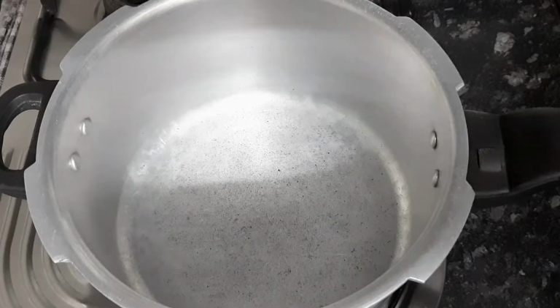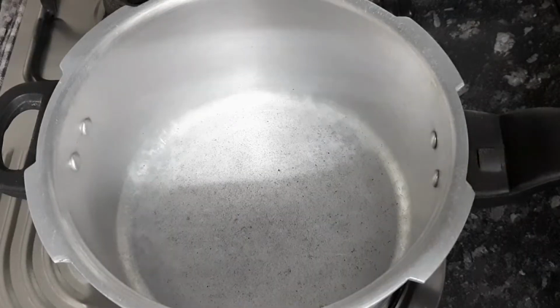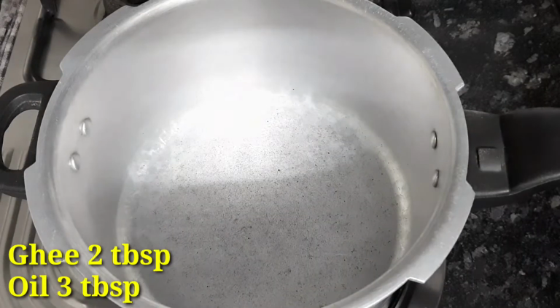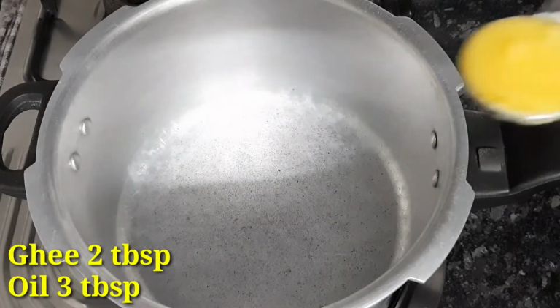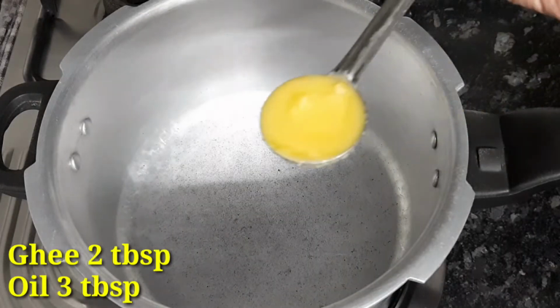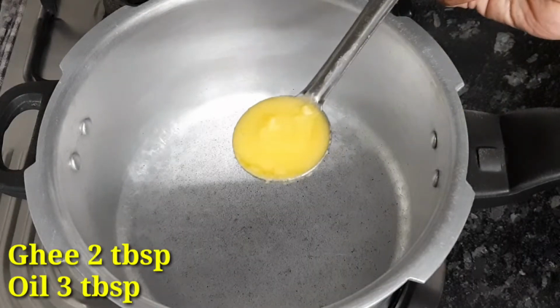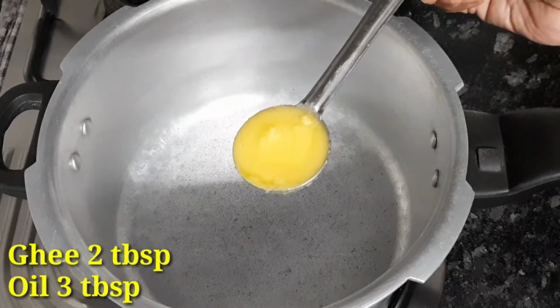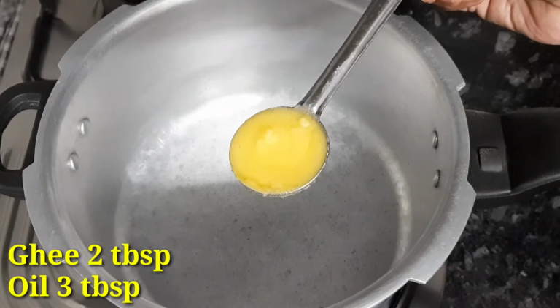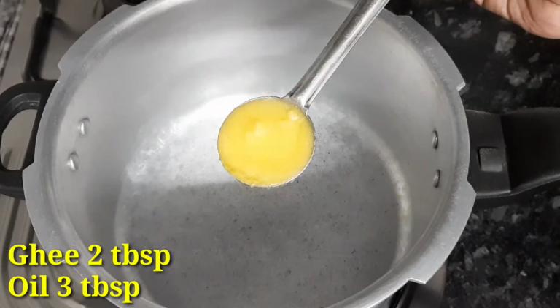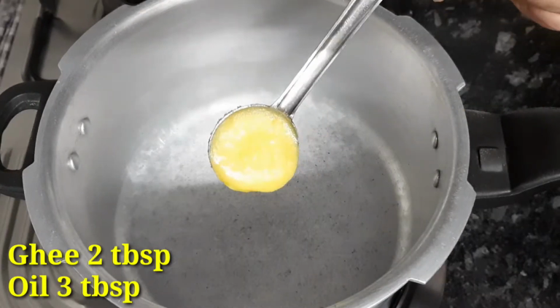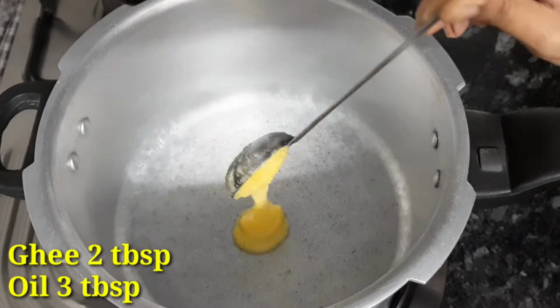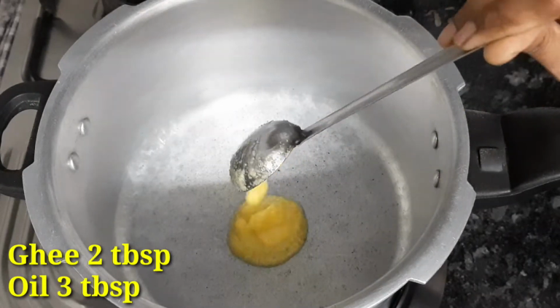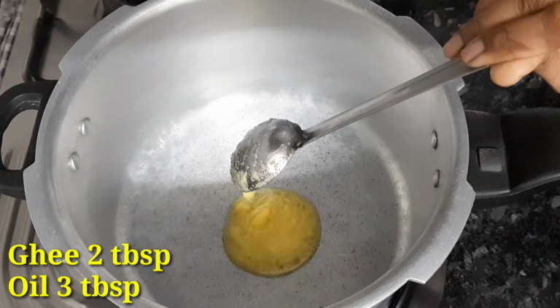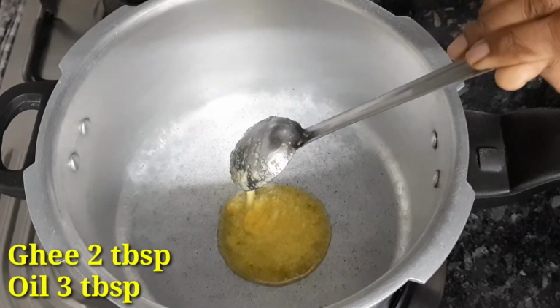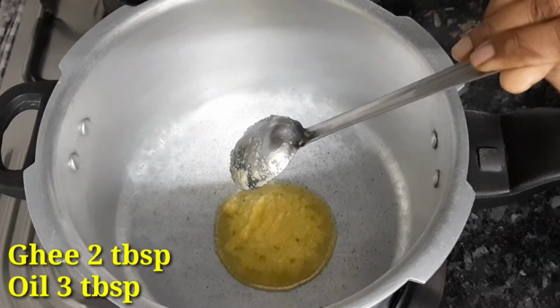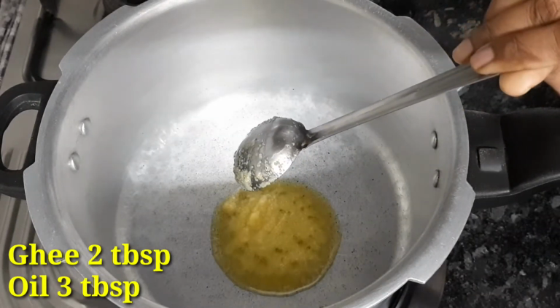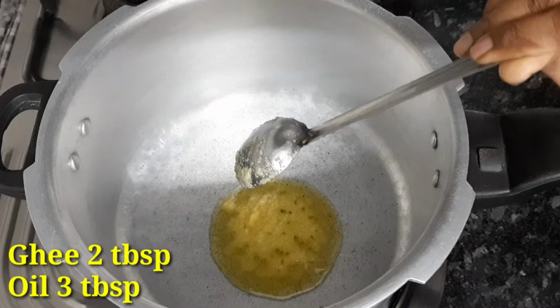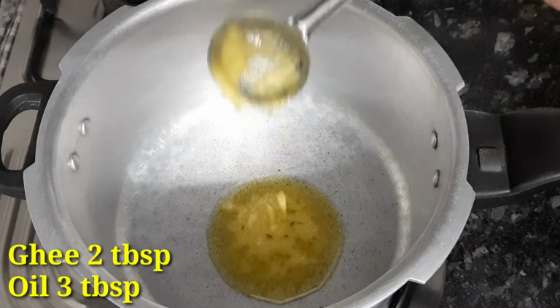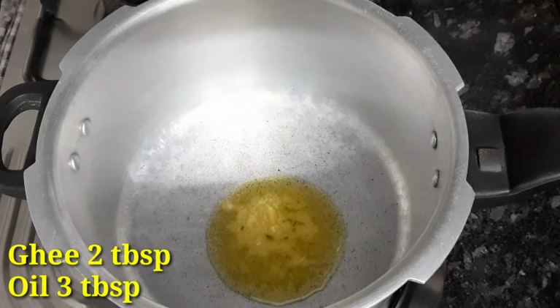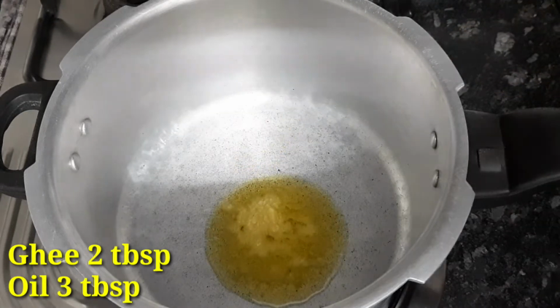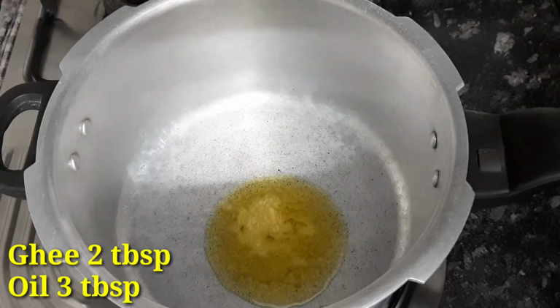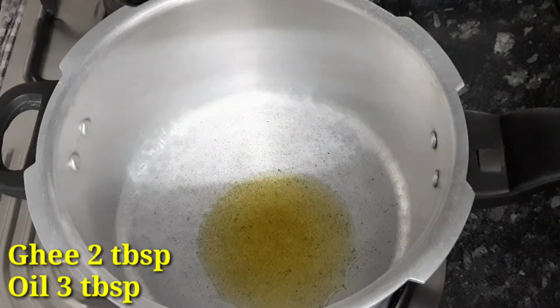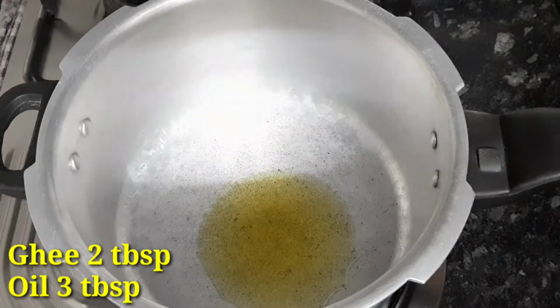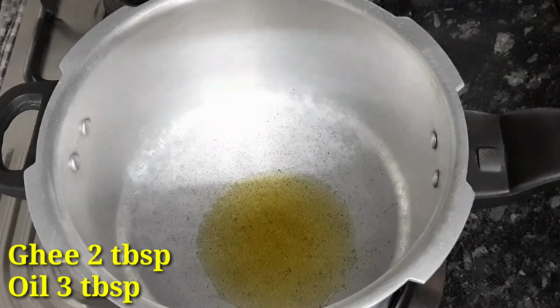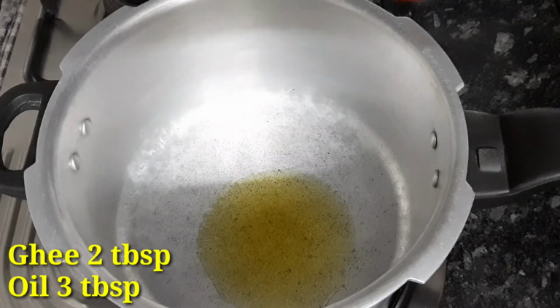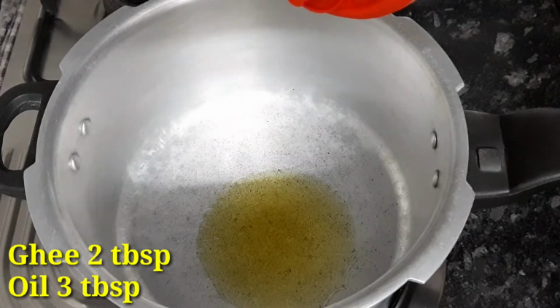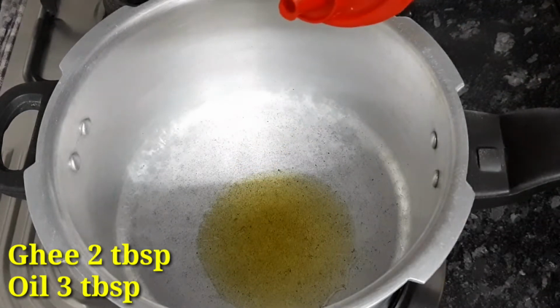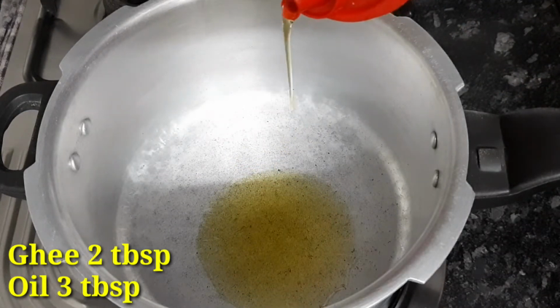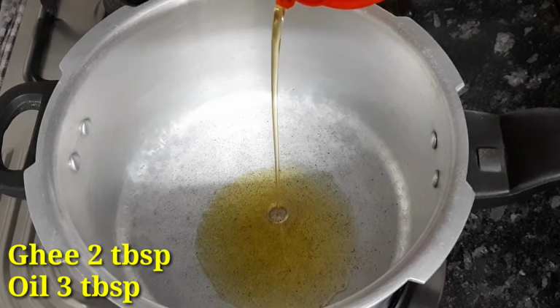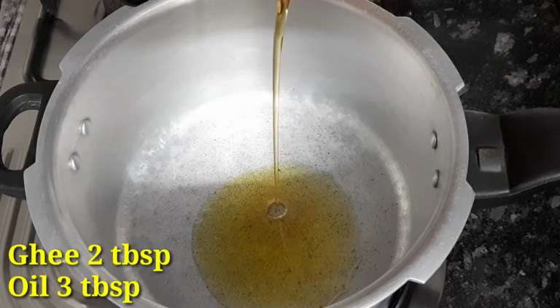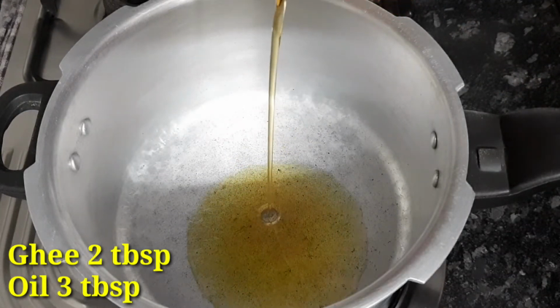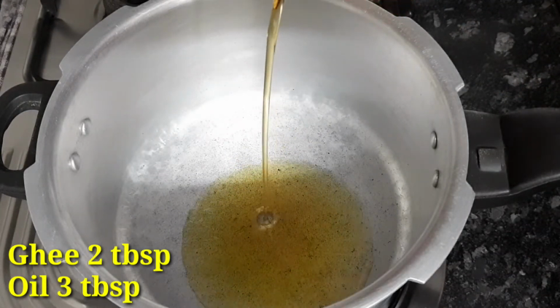1 cup of sugar, stir 2 tablespoons of water. Now I will add 3 tablespoons of oil.